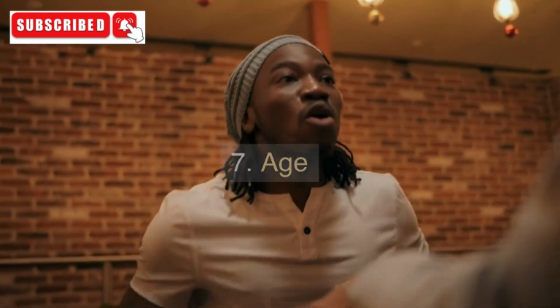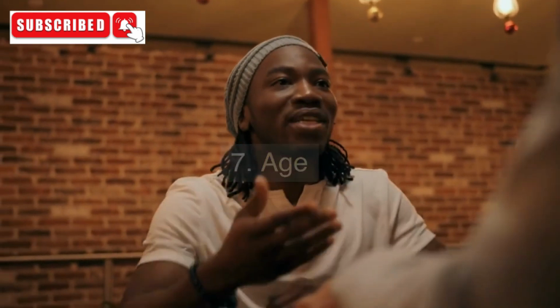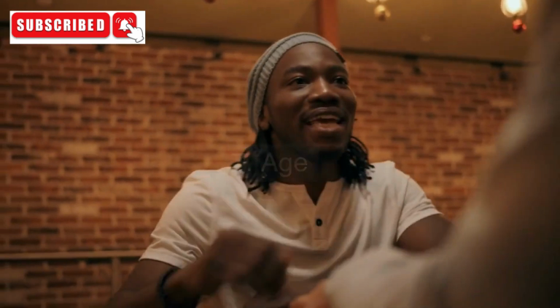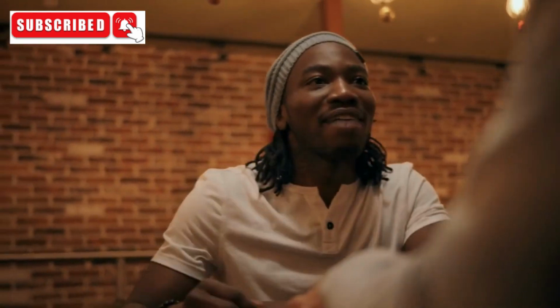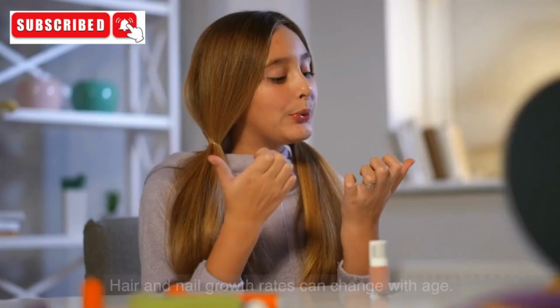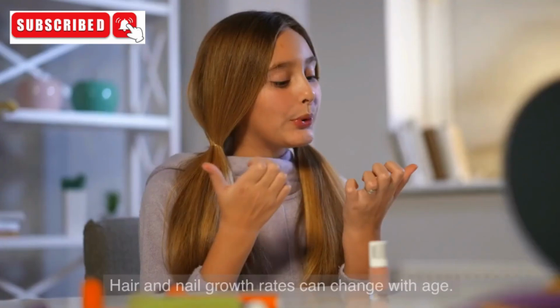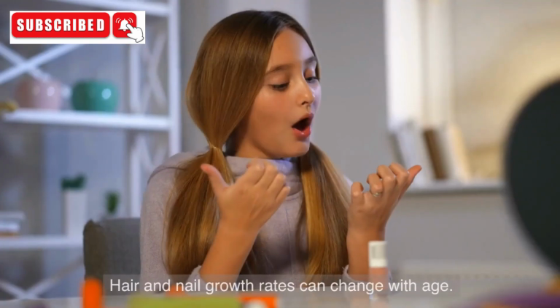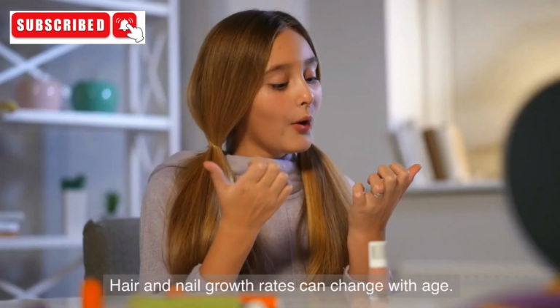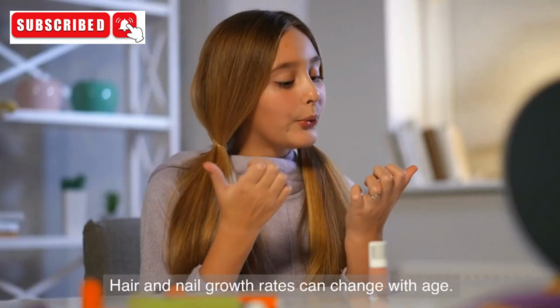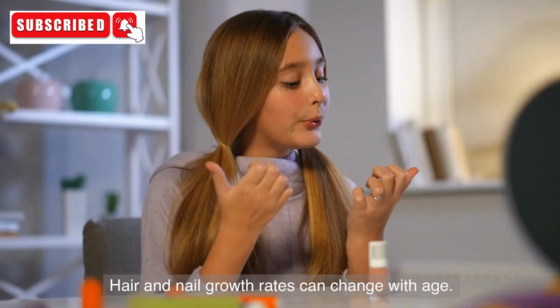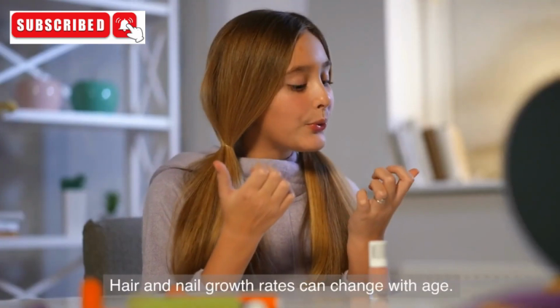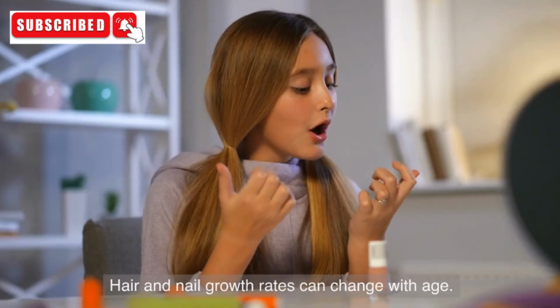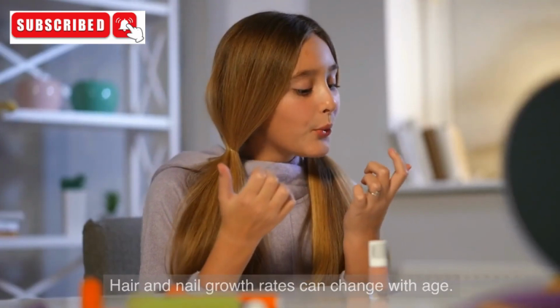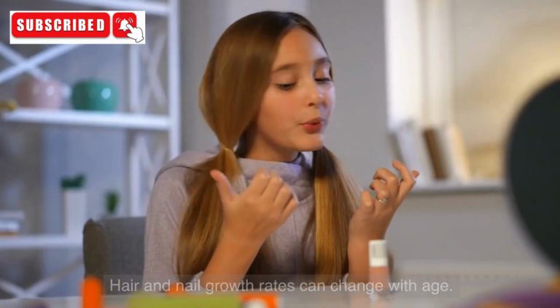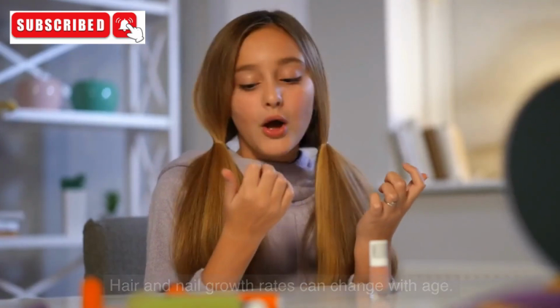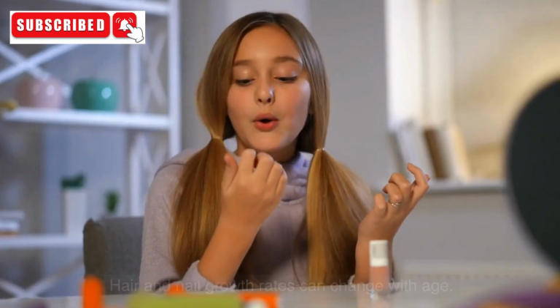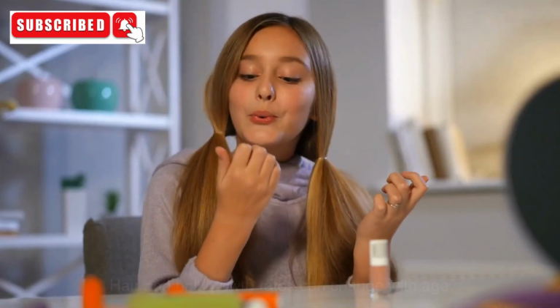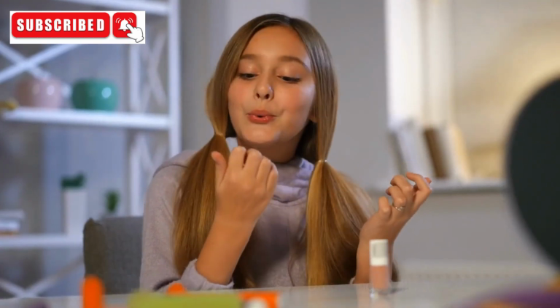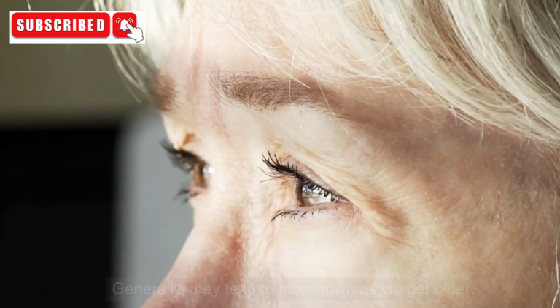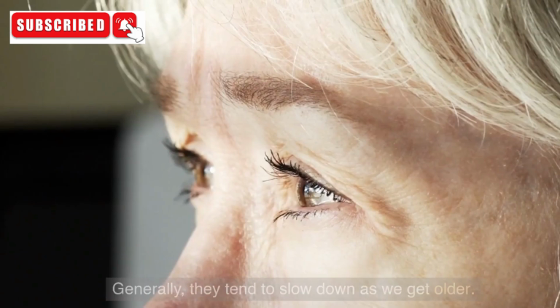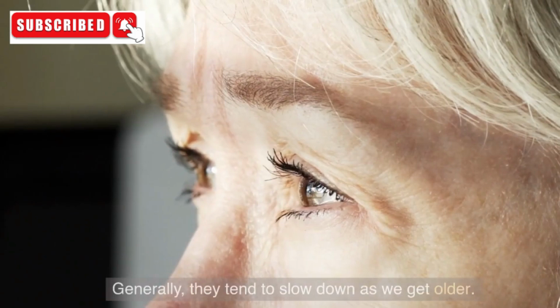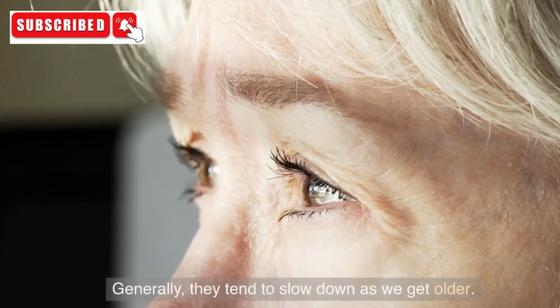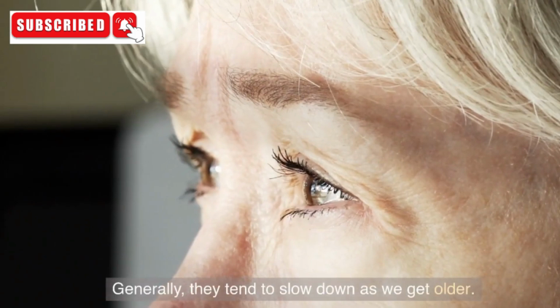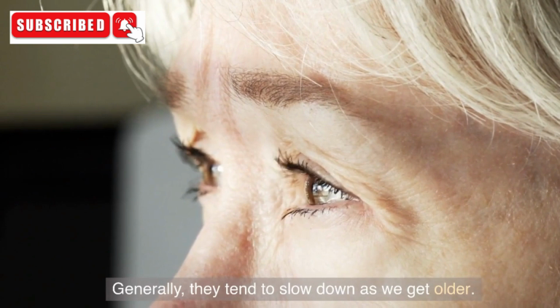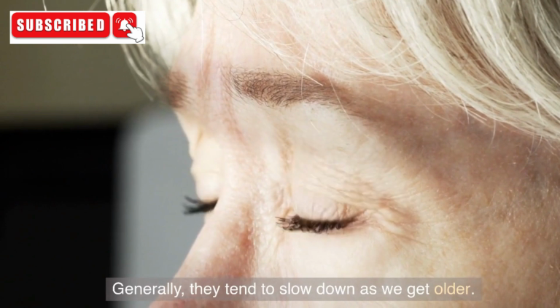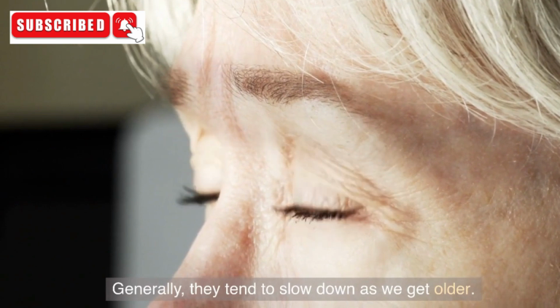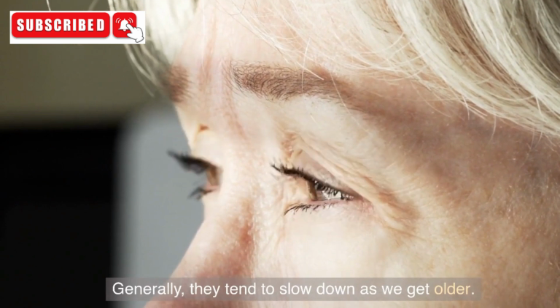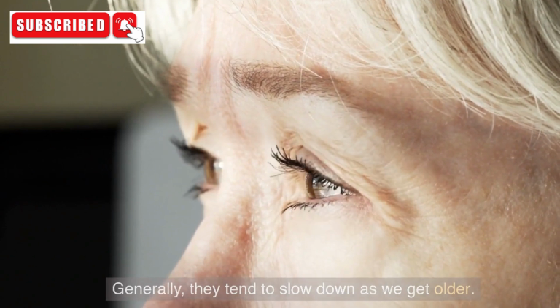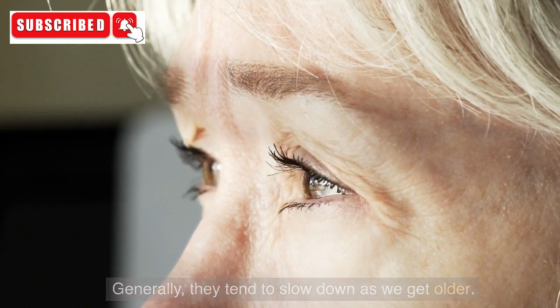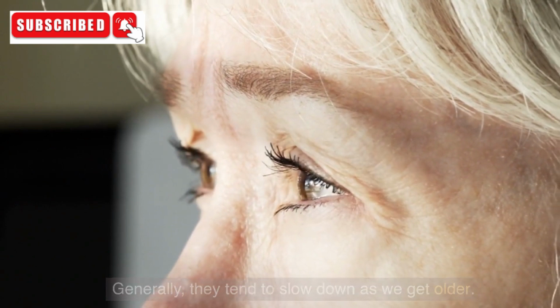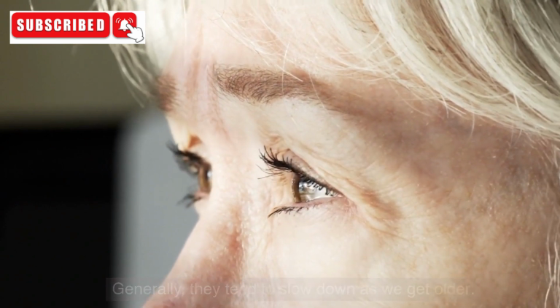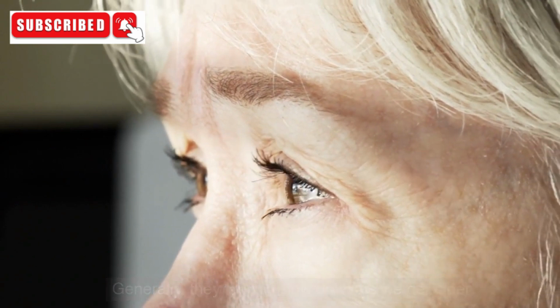7. Age. Hair and nail growth rates can change with age. Generally, they tend to slow down as we get older.